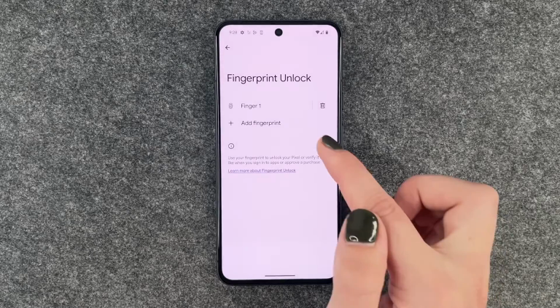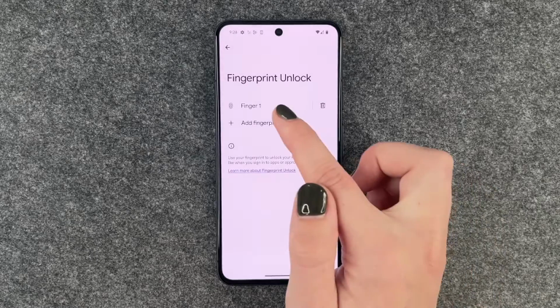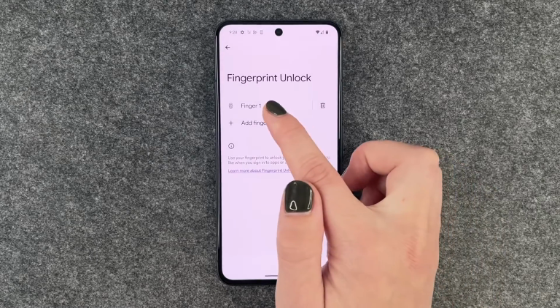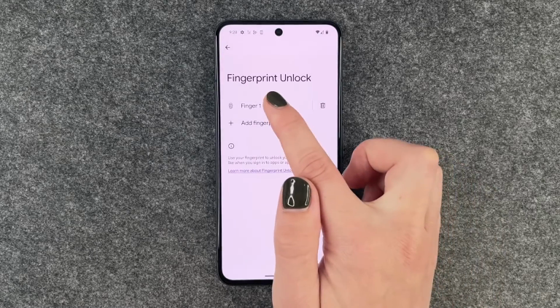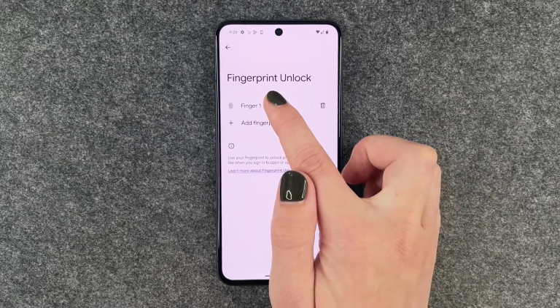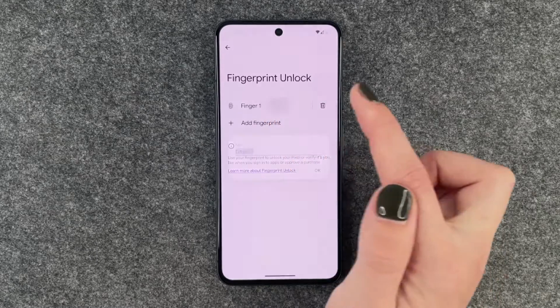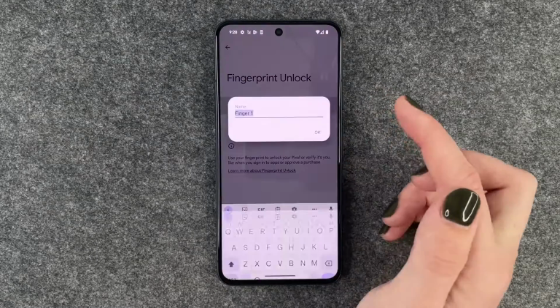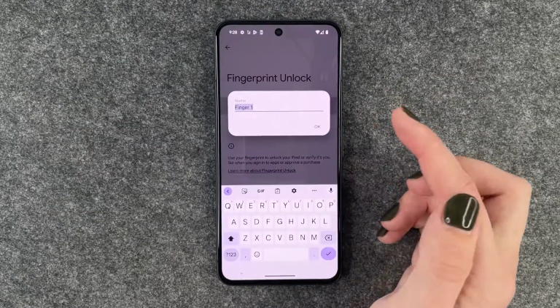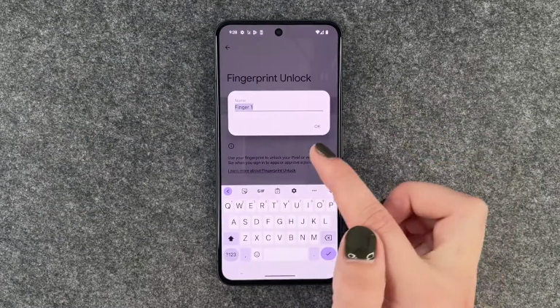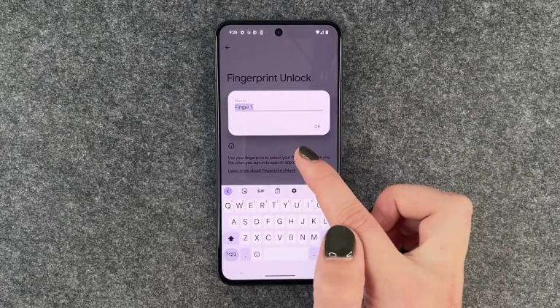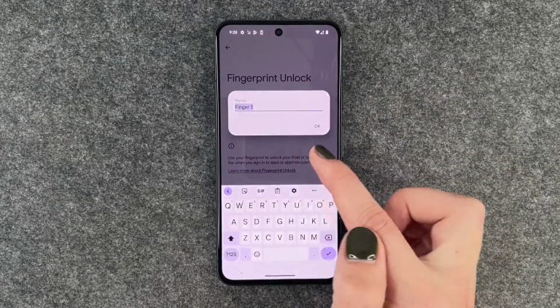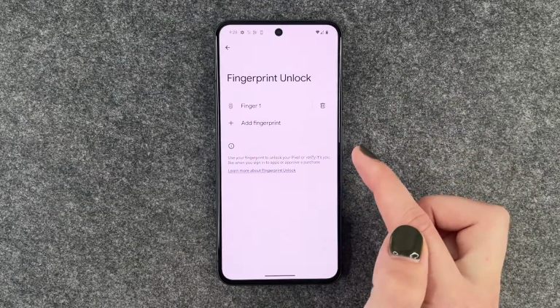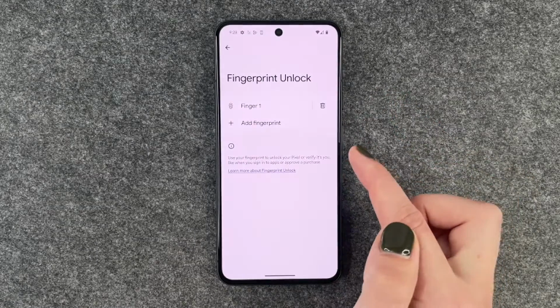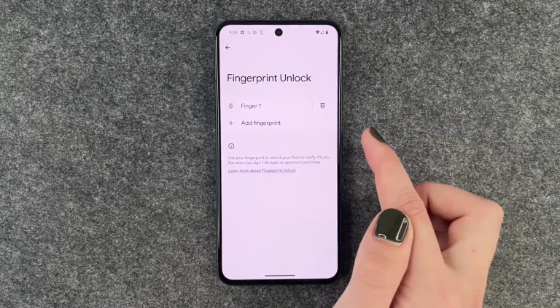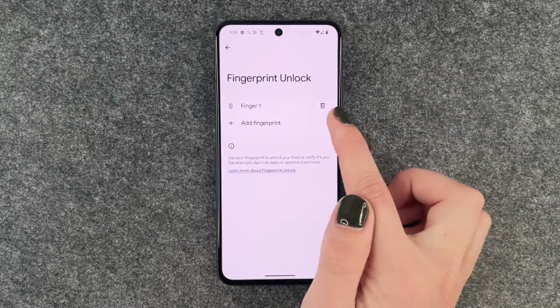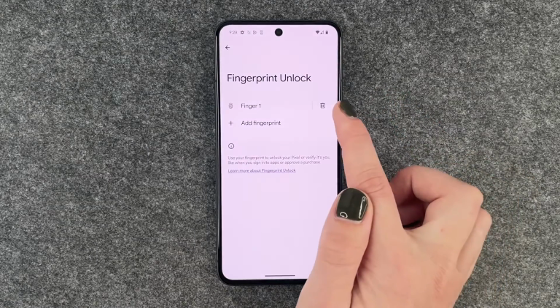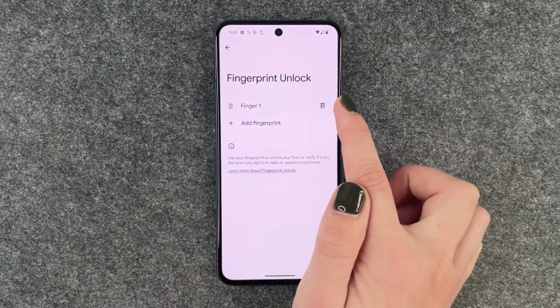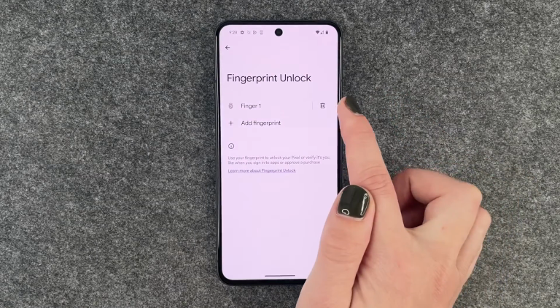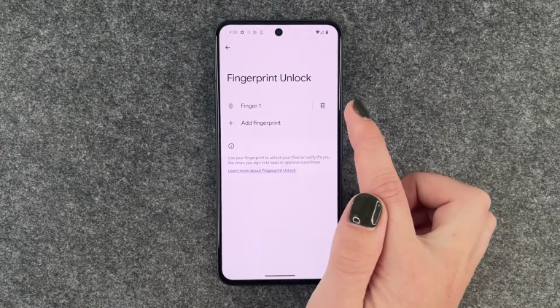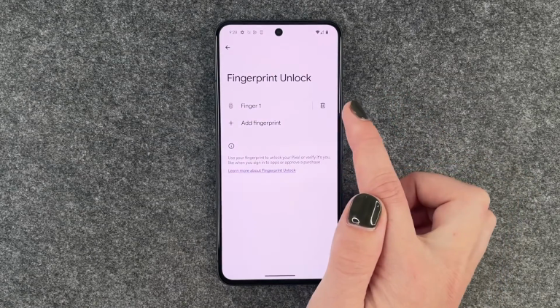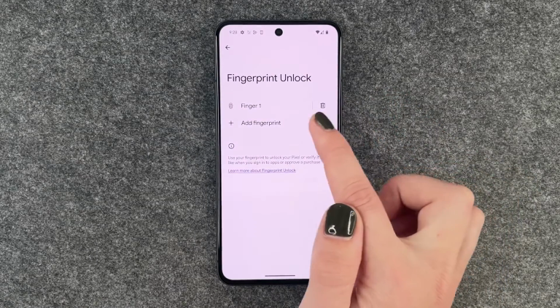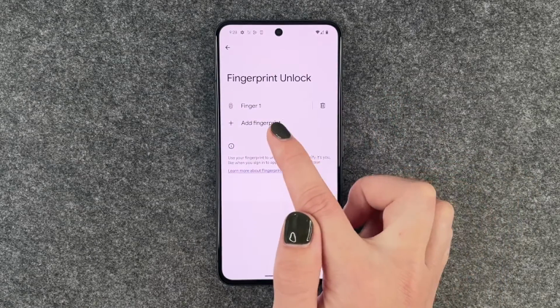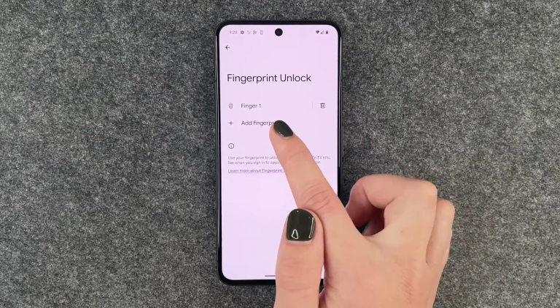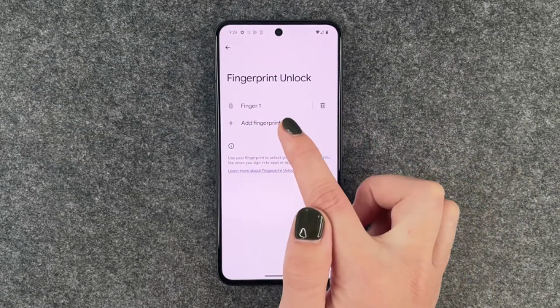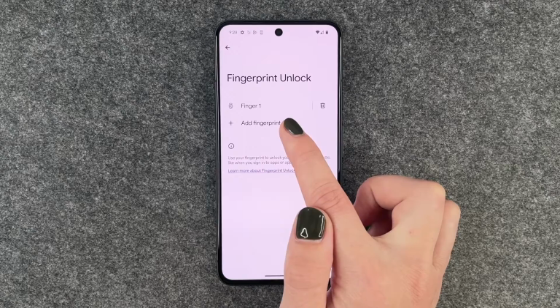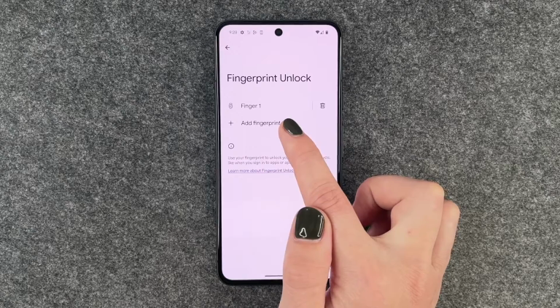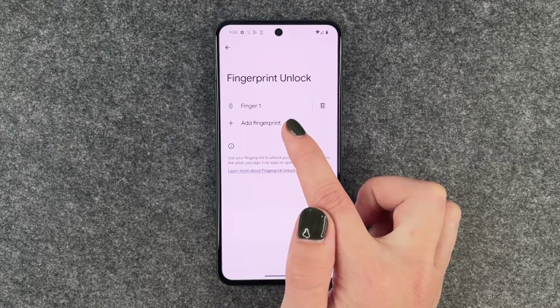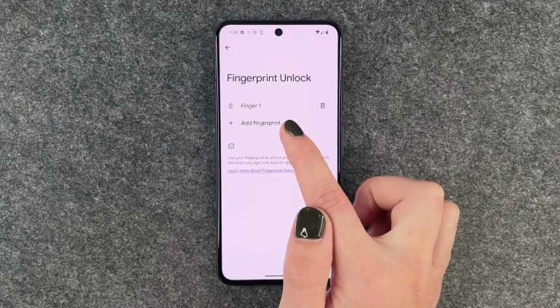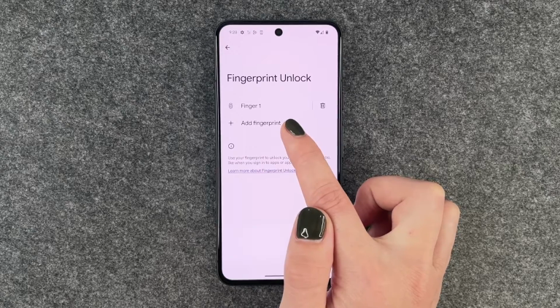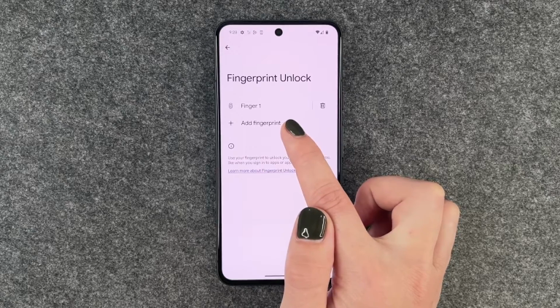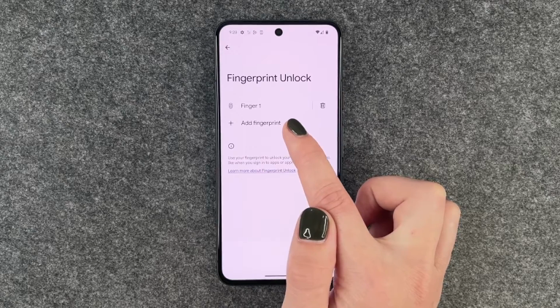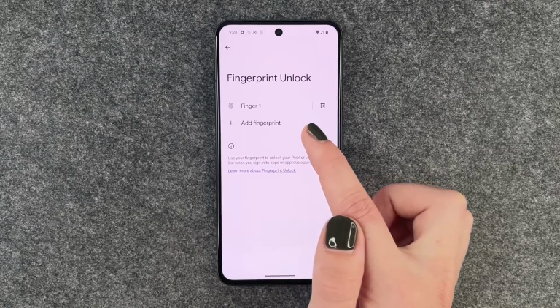We have our Finger One here — we can name it, we can delete it right here, or we can also choose to add a fingerprint.